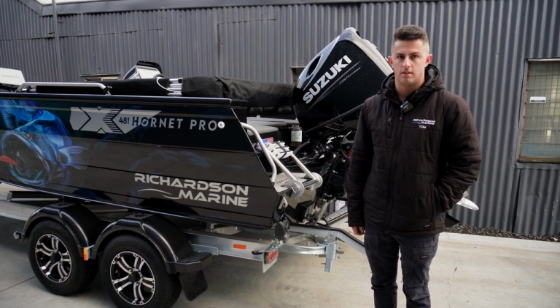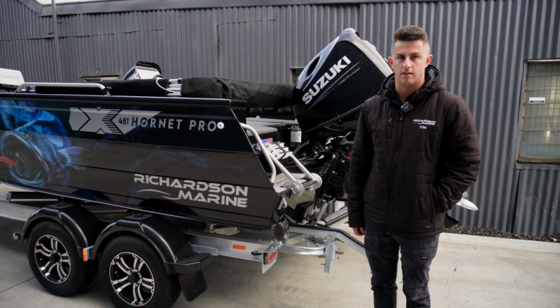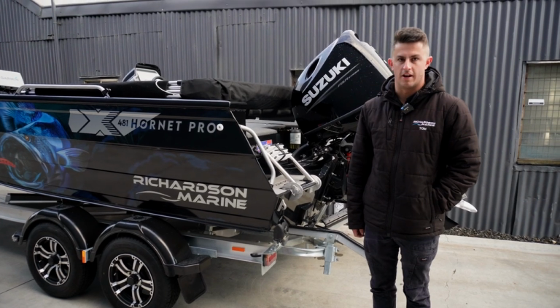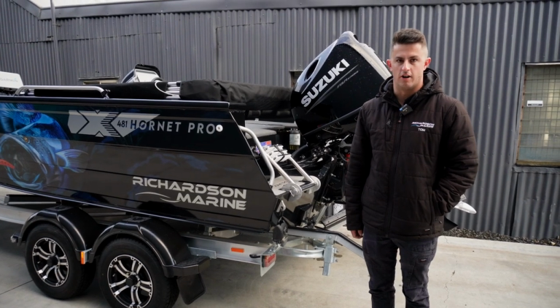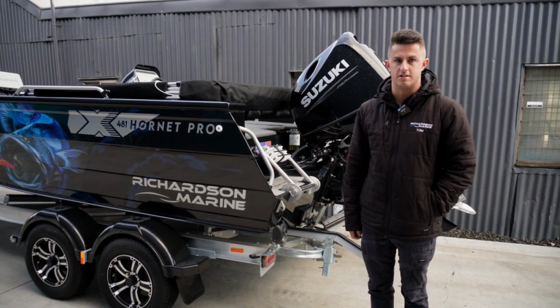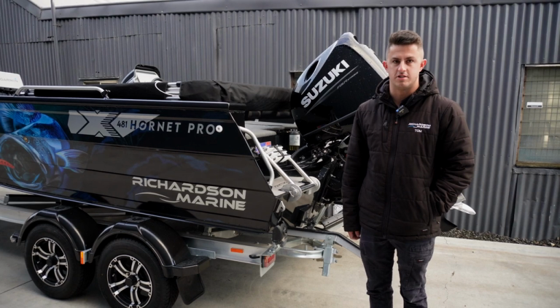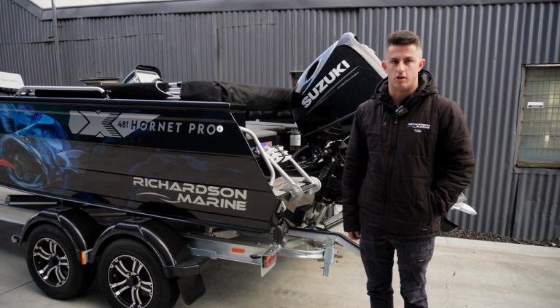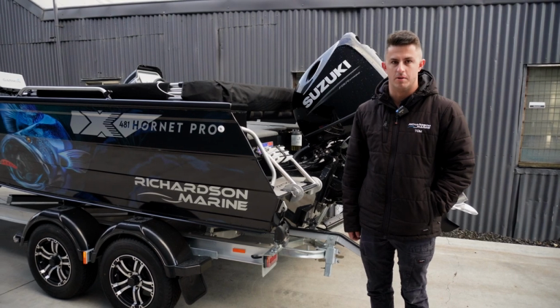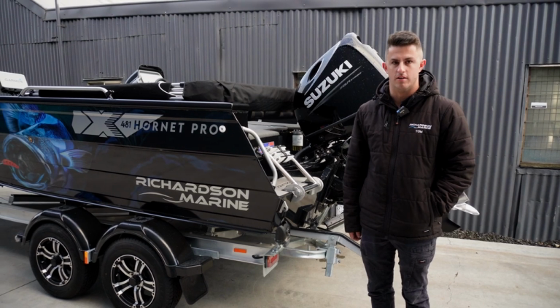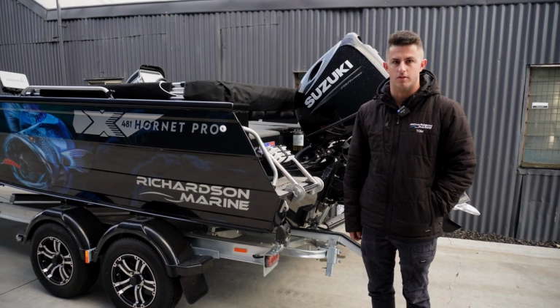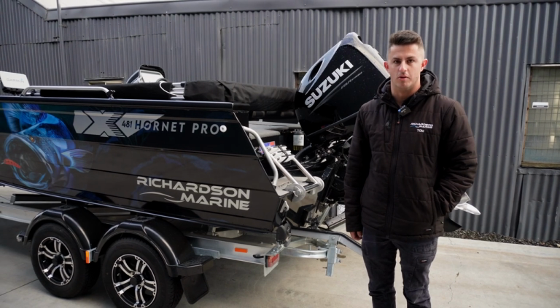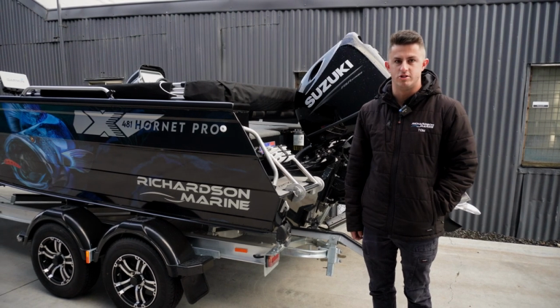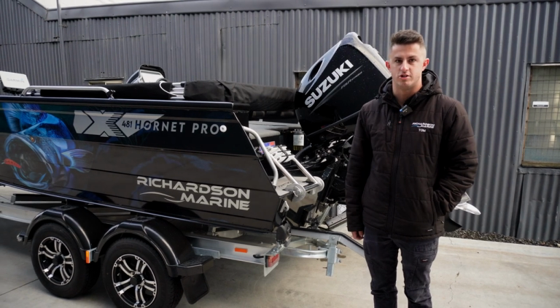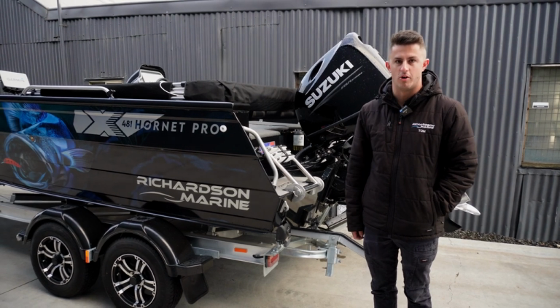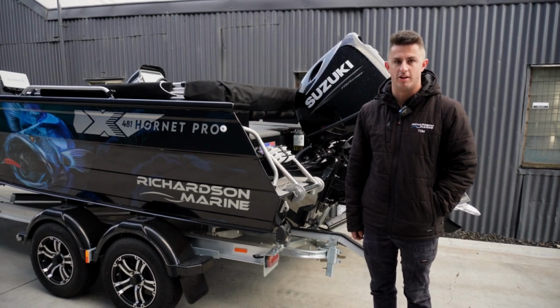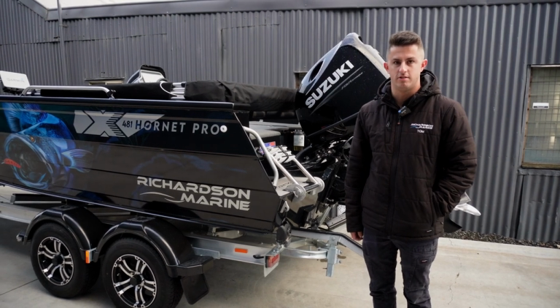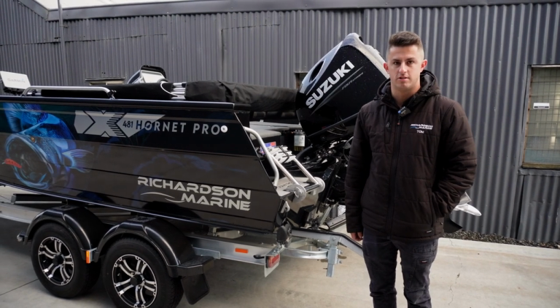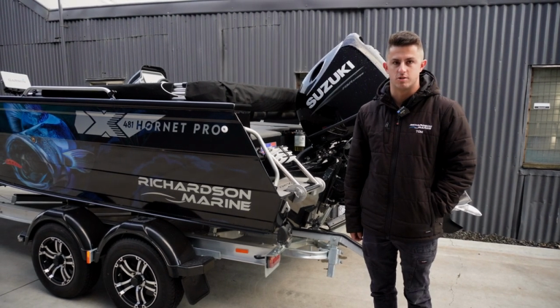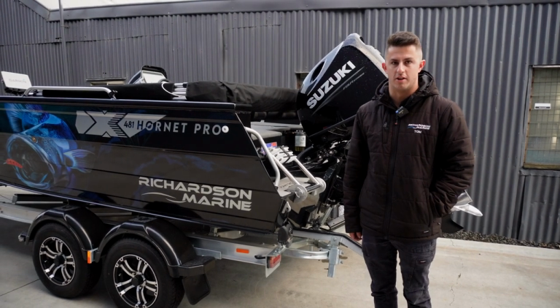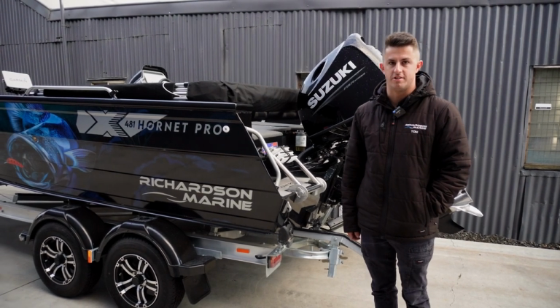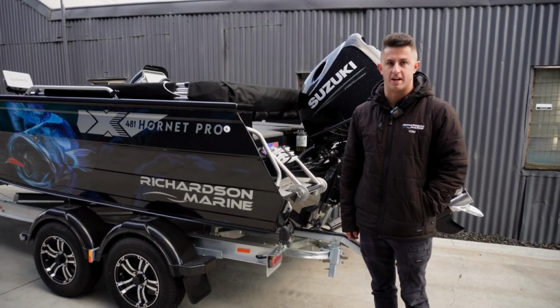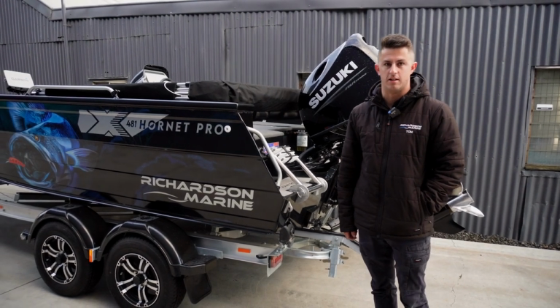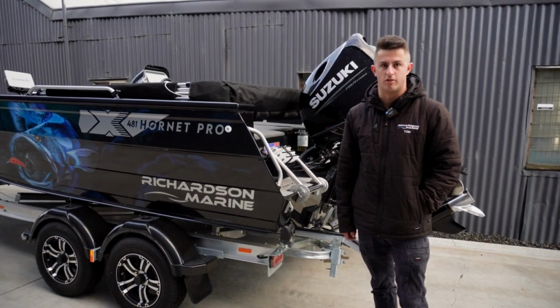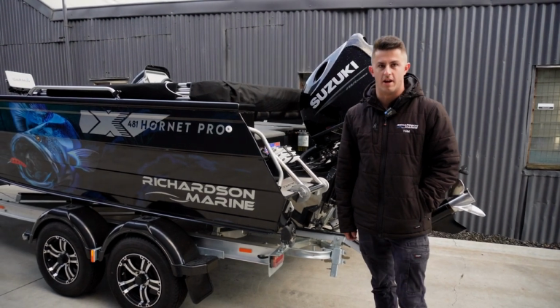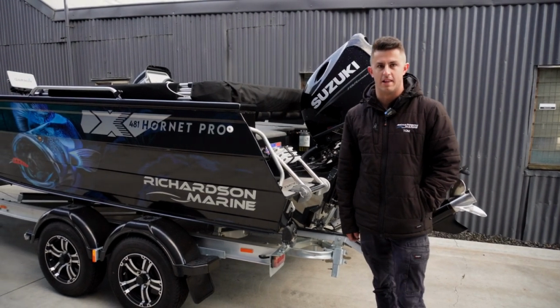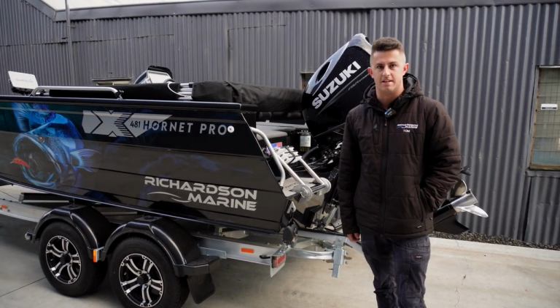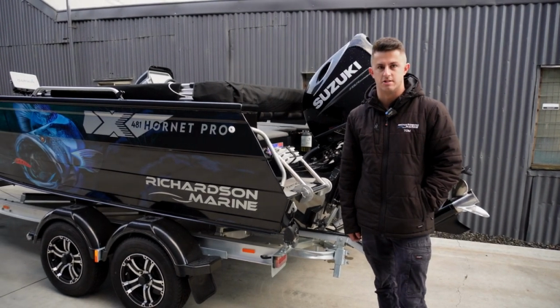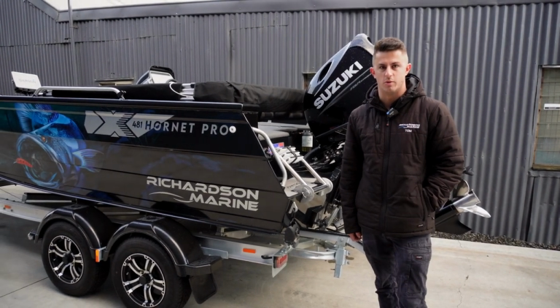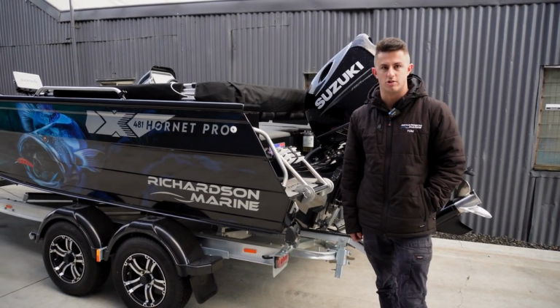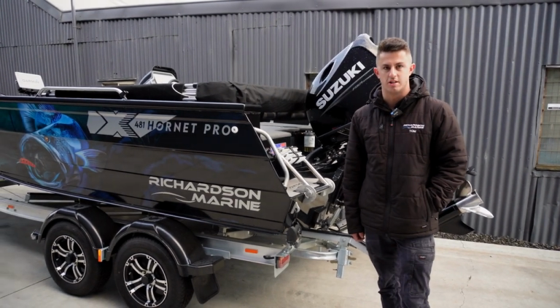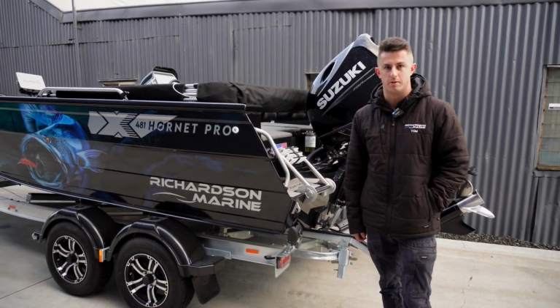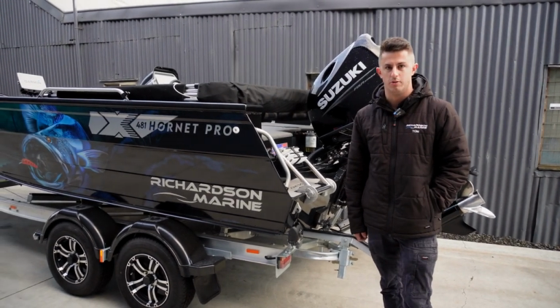G'day guys, it's Tom here from Richardson Marine. Just wanted to take you through our latest Quintrax build.